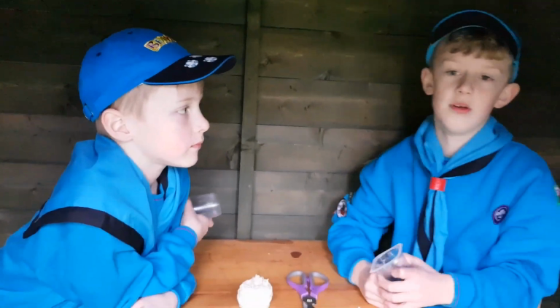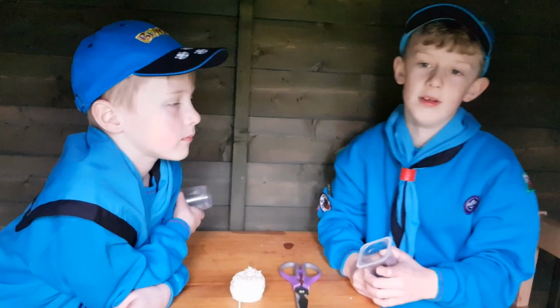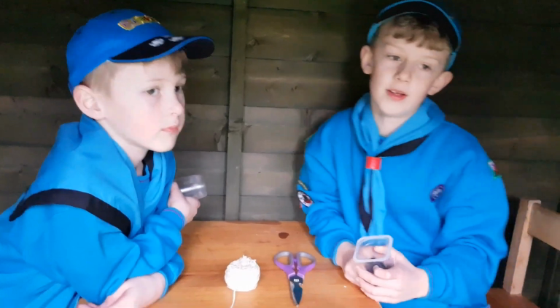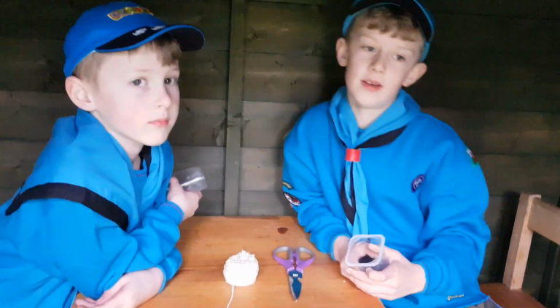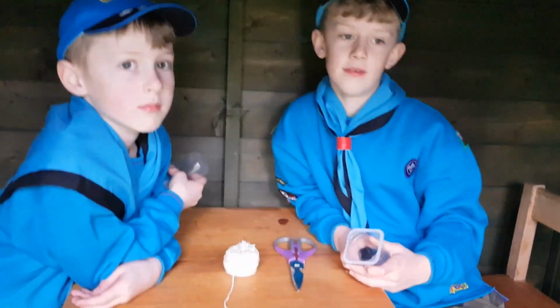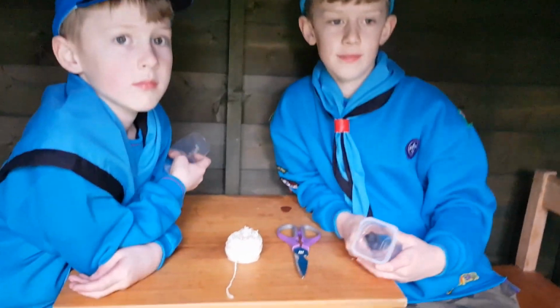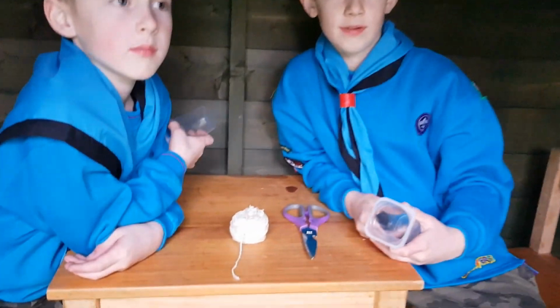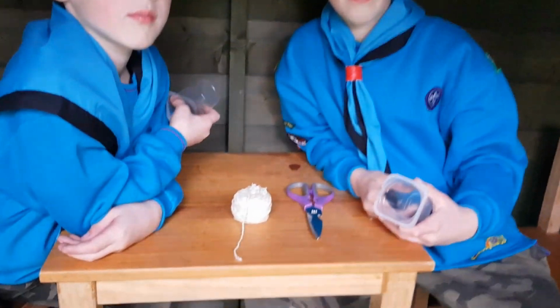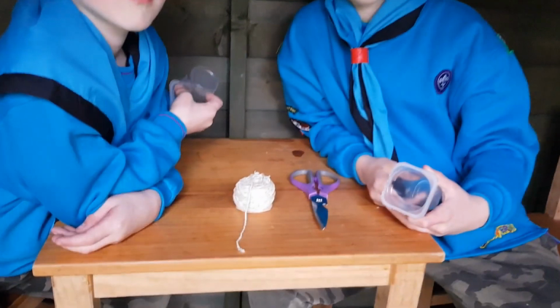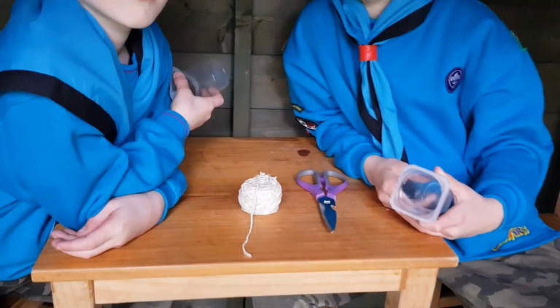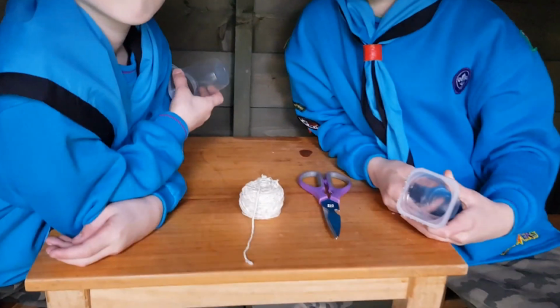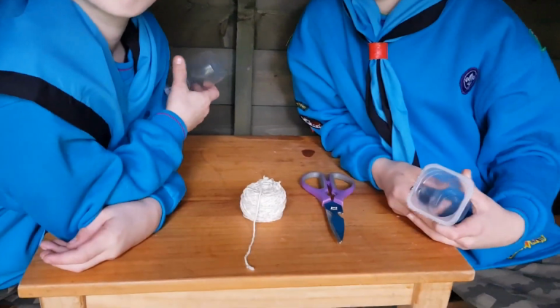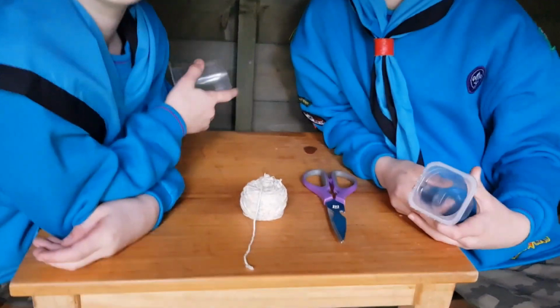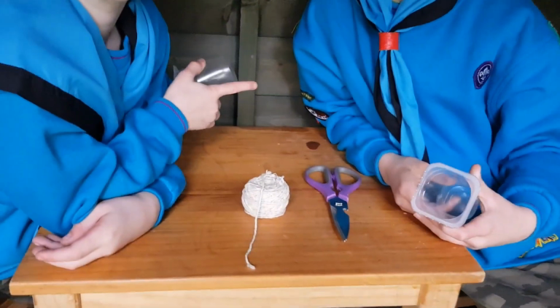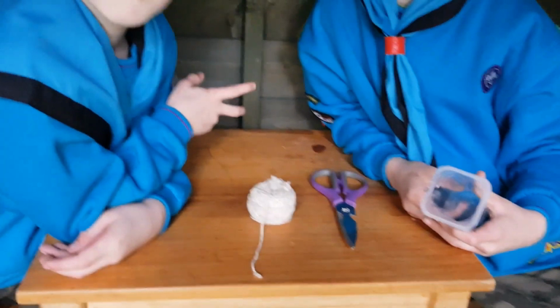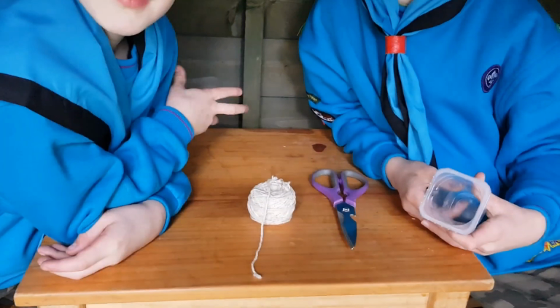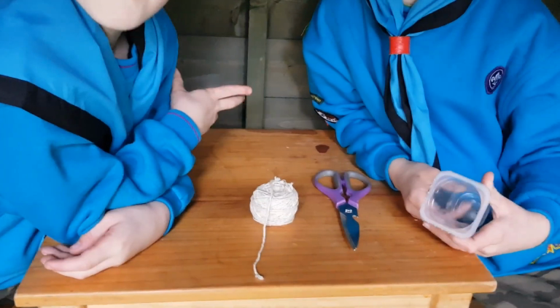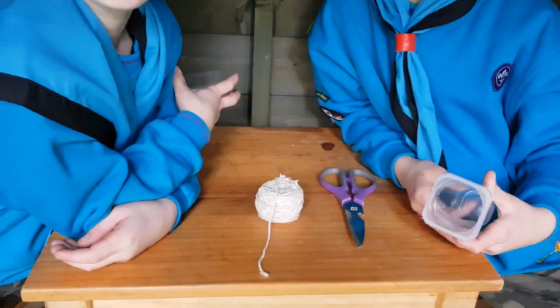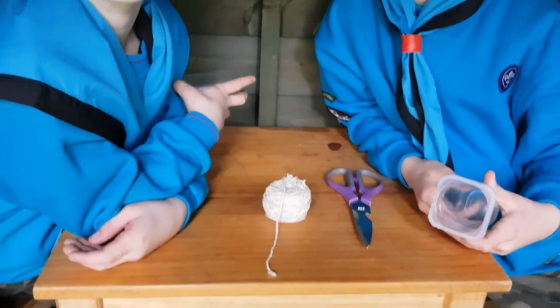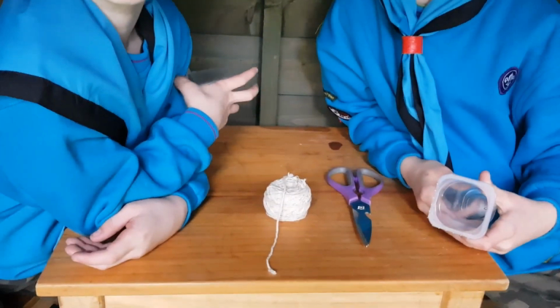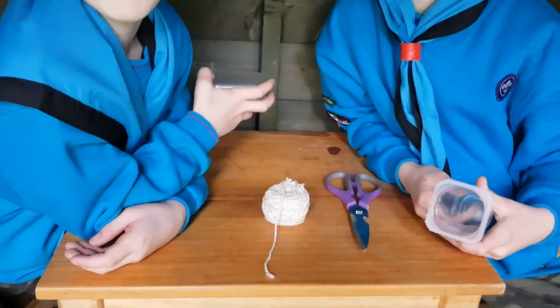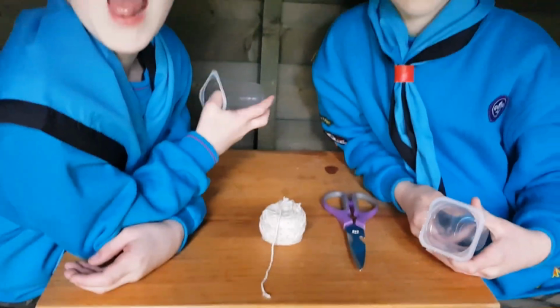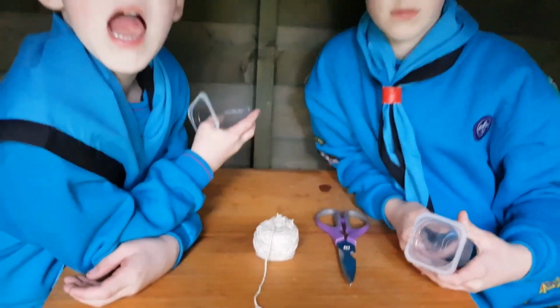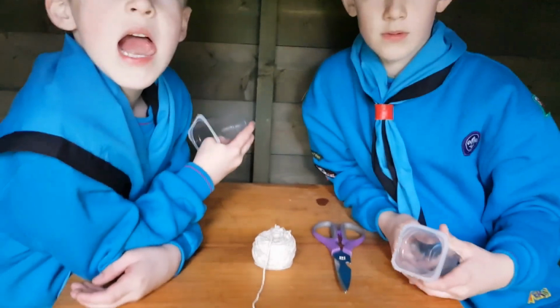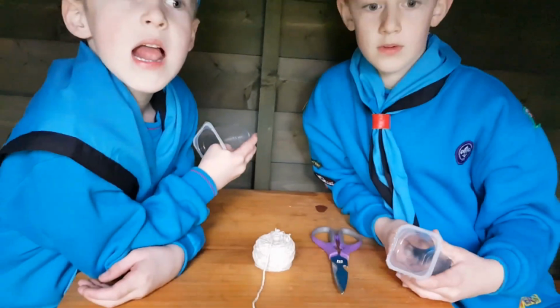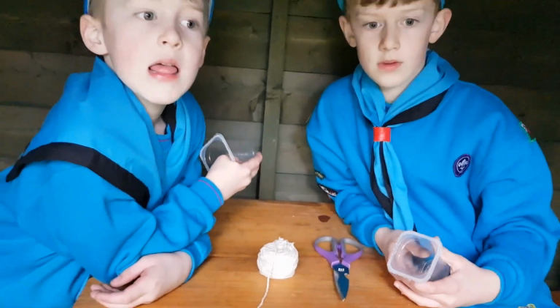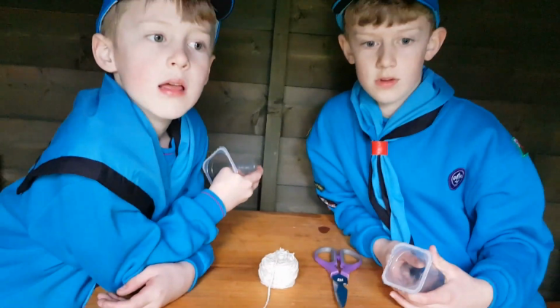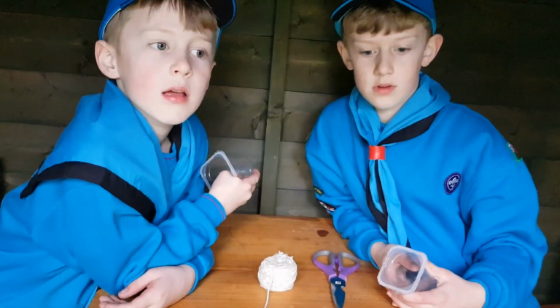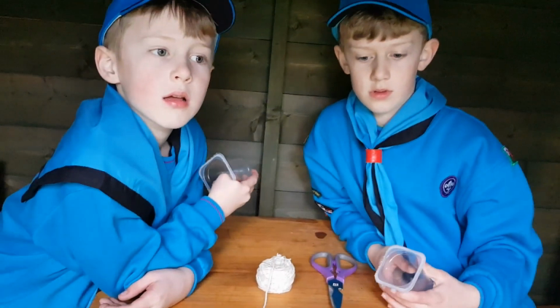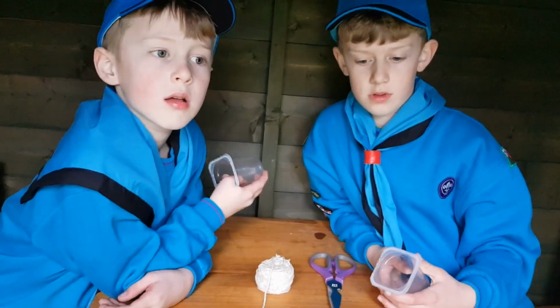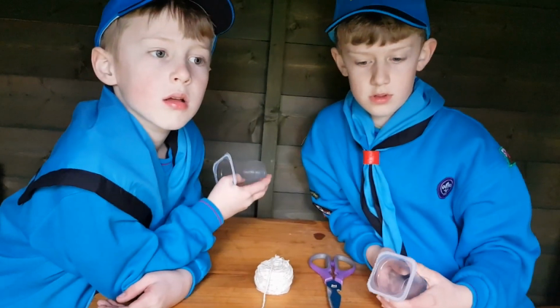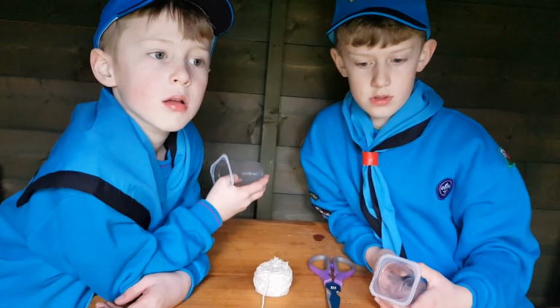Okay well we're gonna give this a go making them, so check back in a minute and see how we got on.